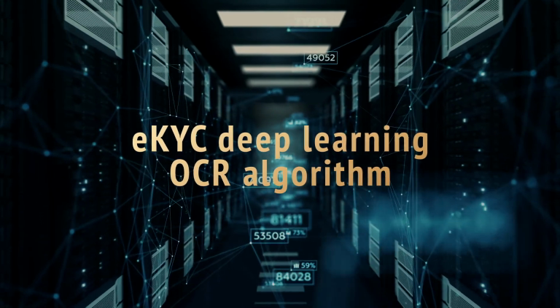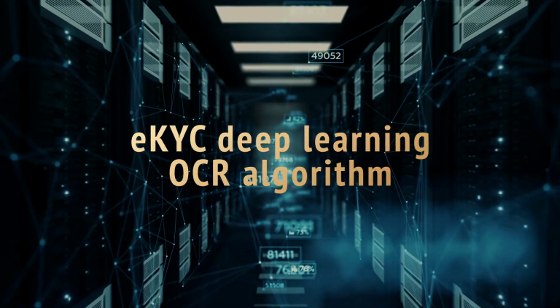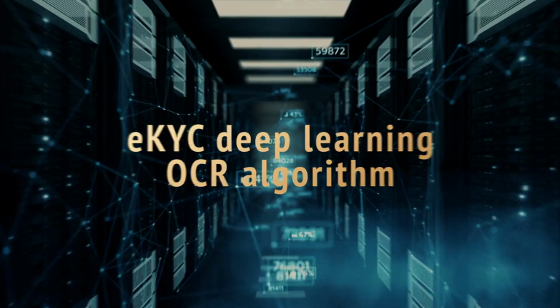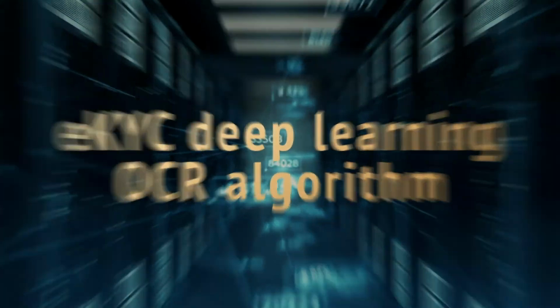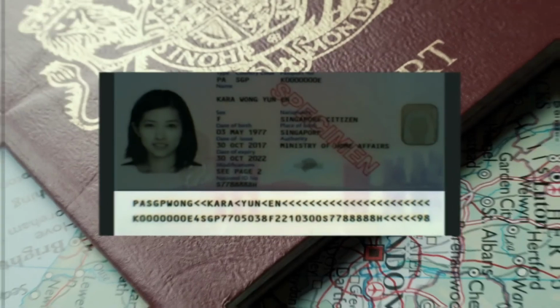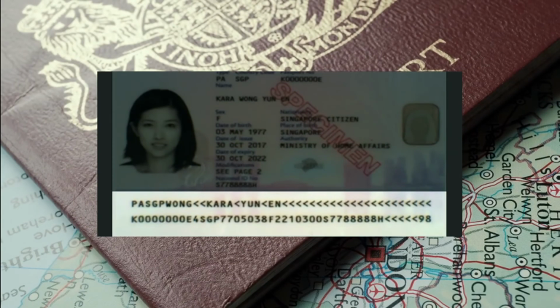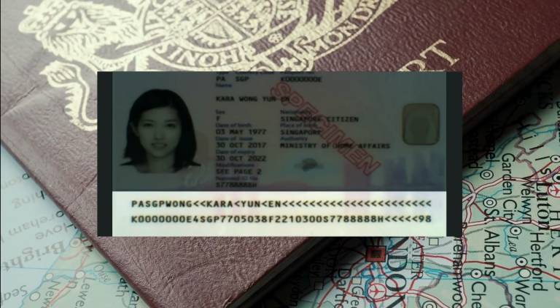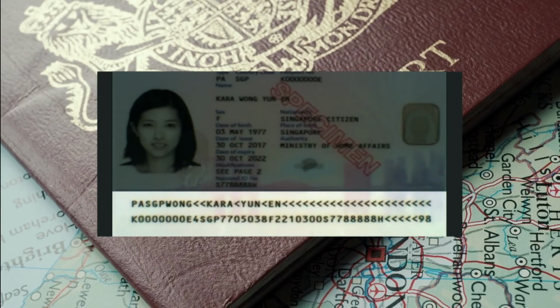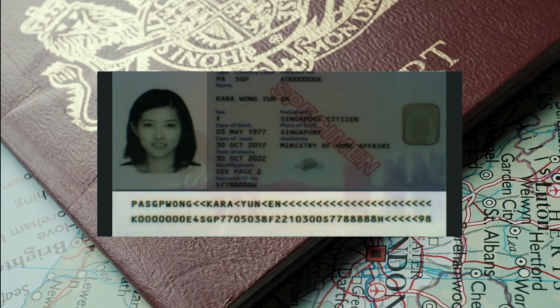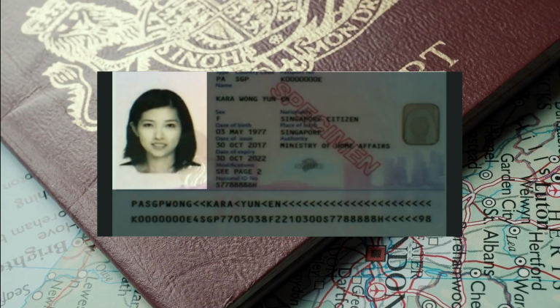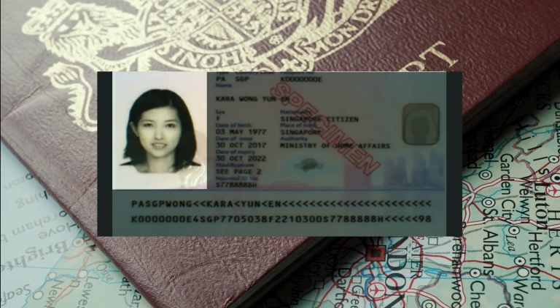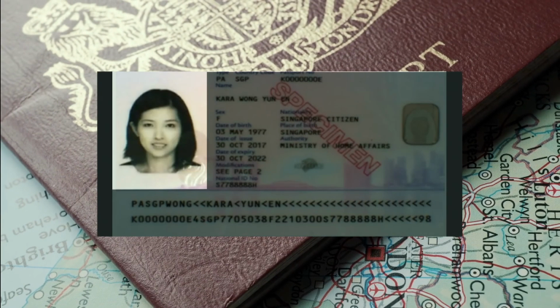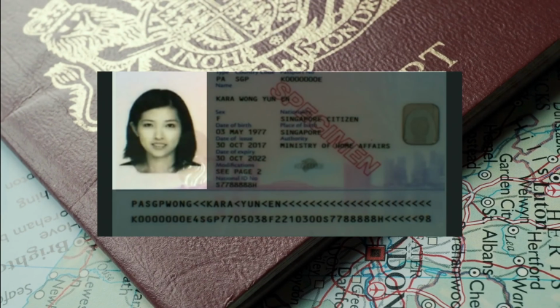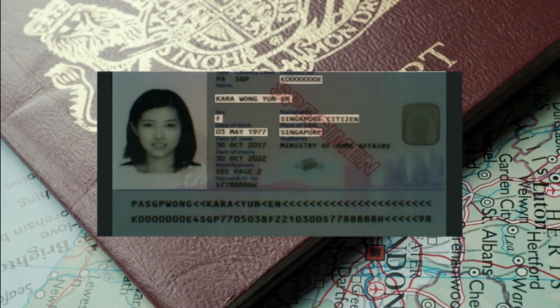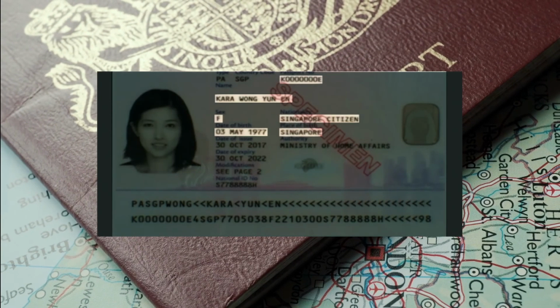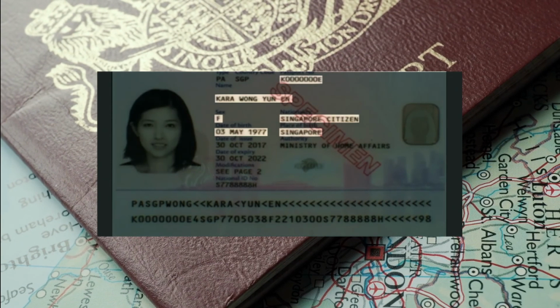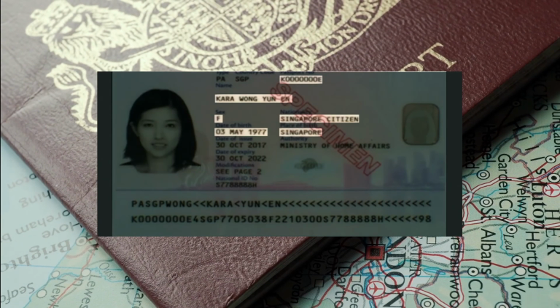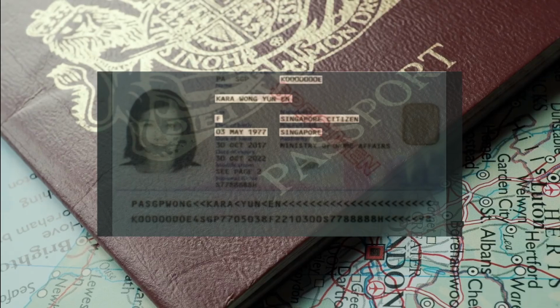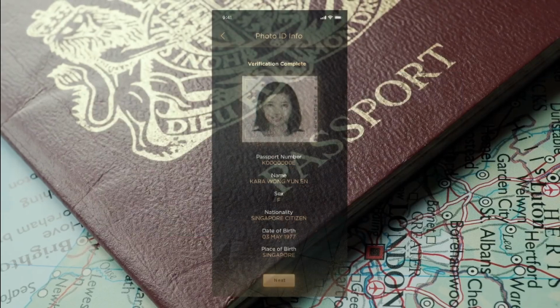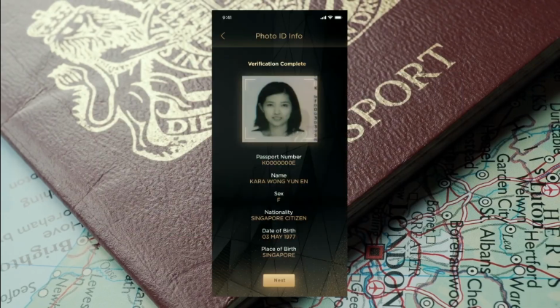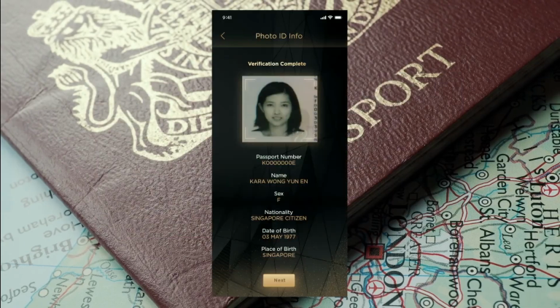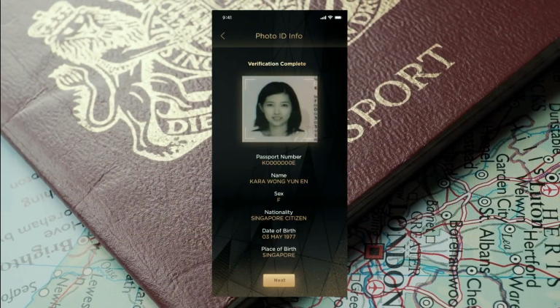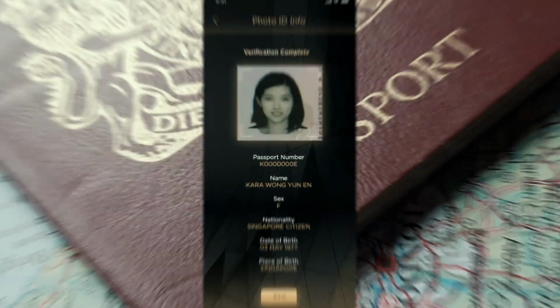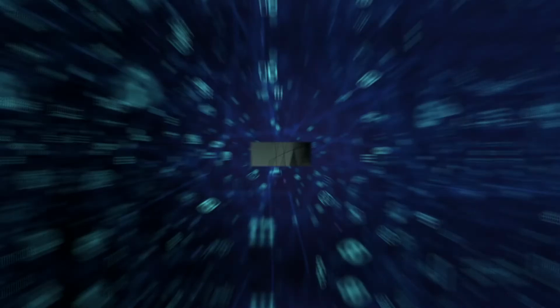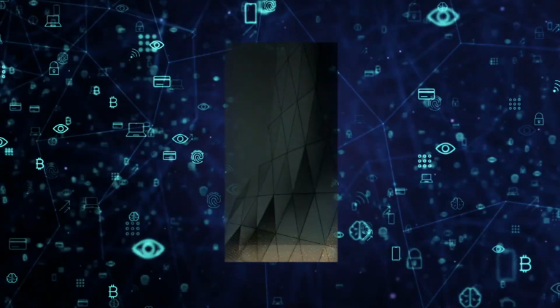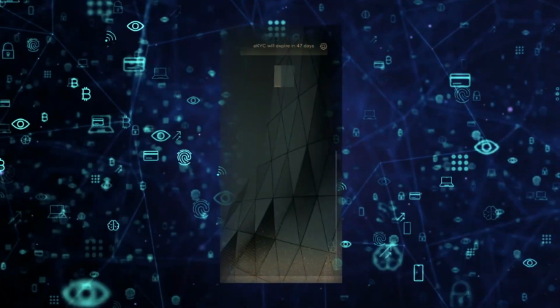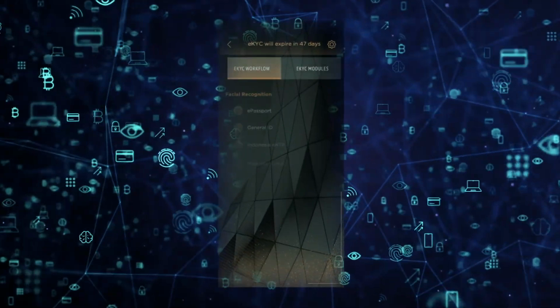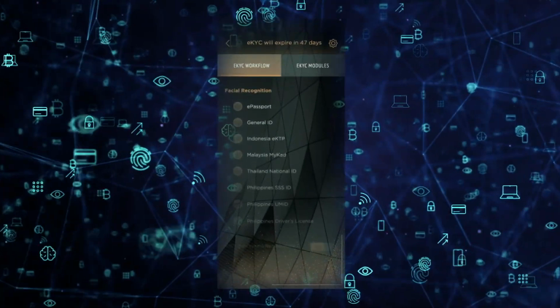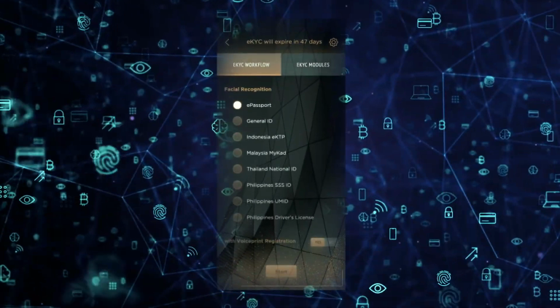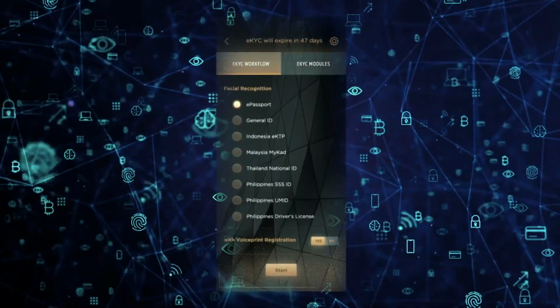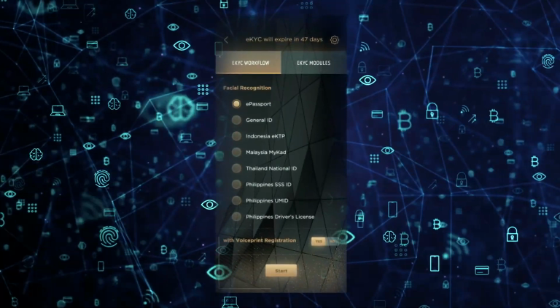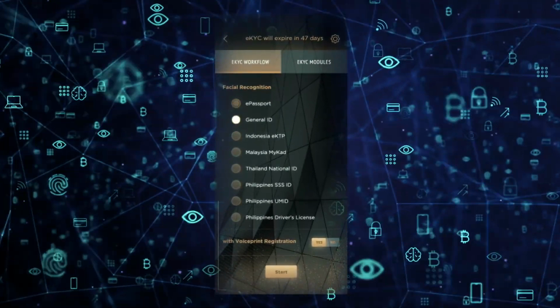EKYC's deep learning OCR algorithm makes it possible to extract data from ID cards and cross-validate symbols and other security features found on various ID types.